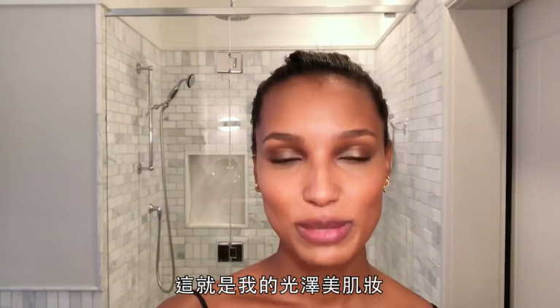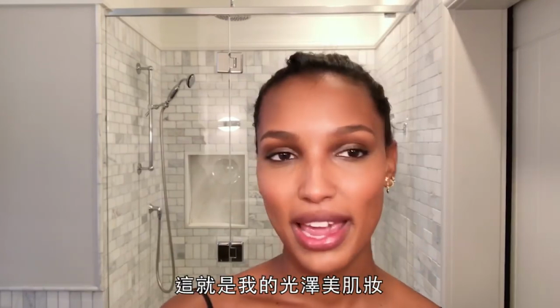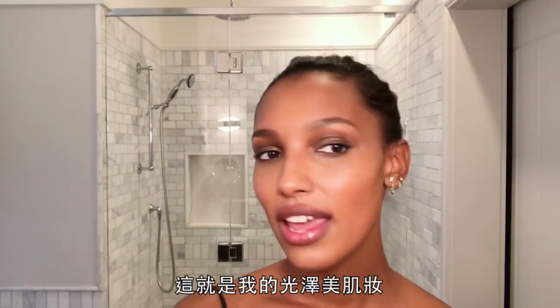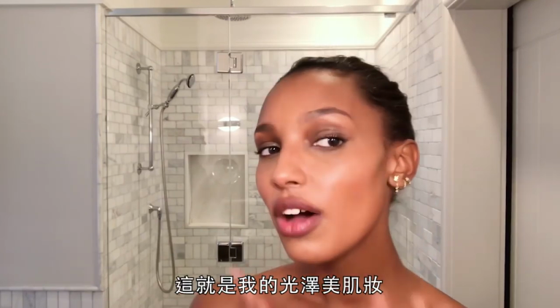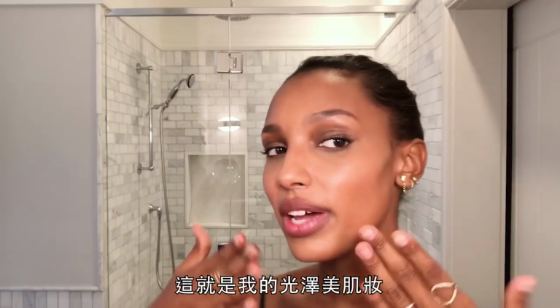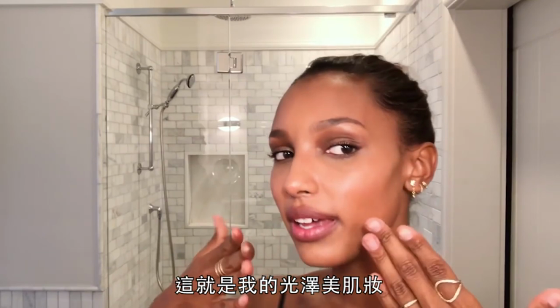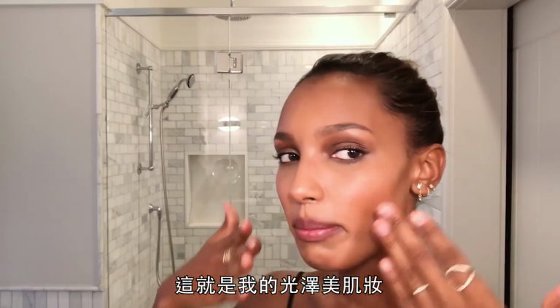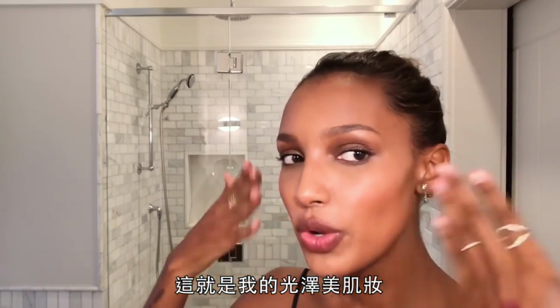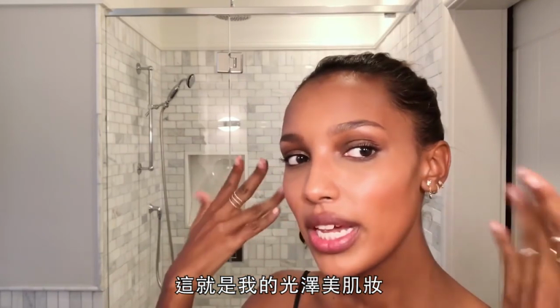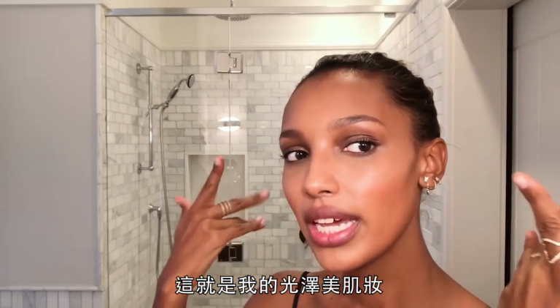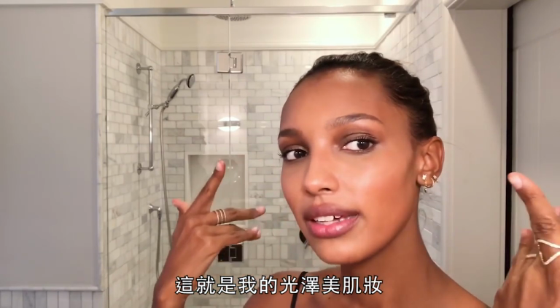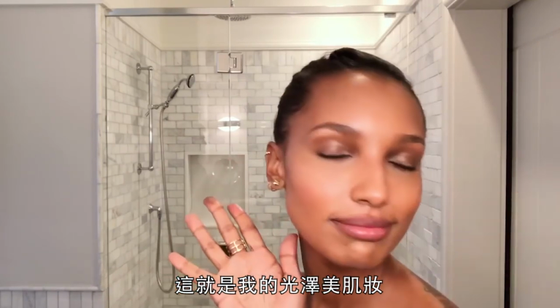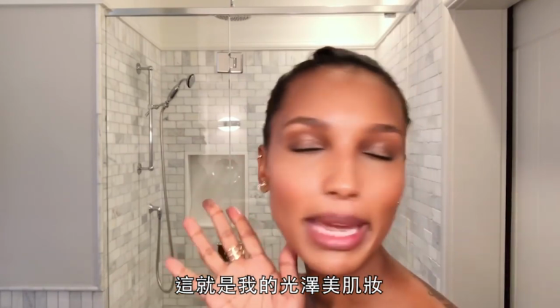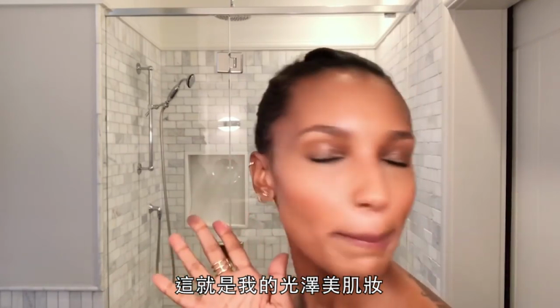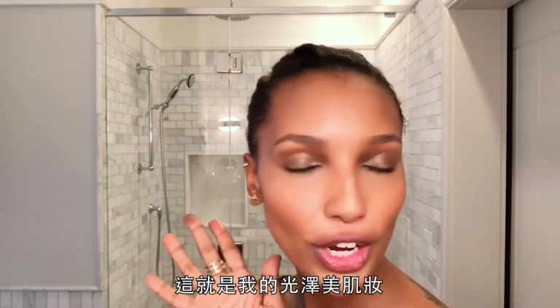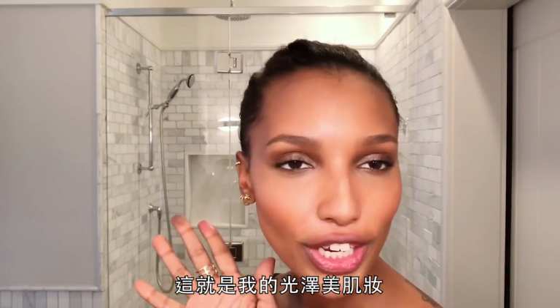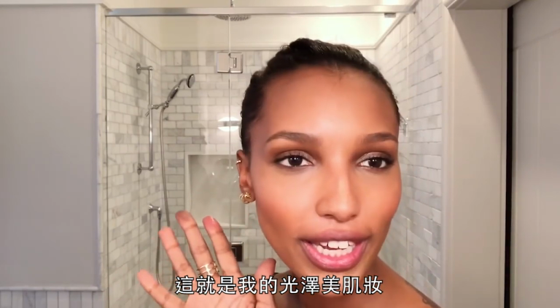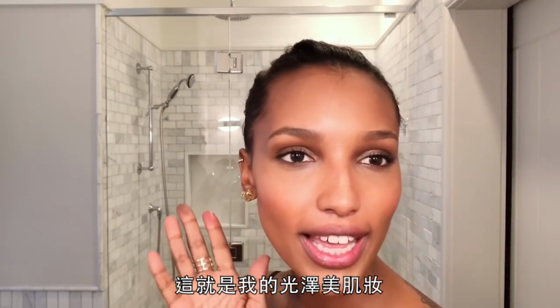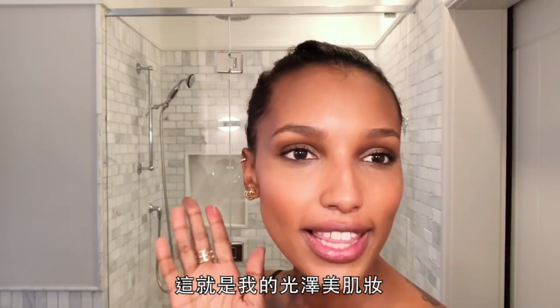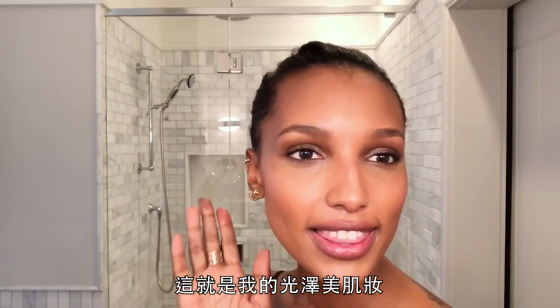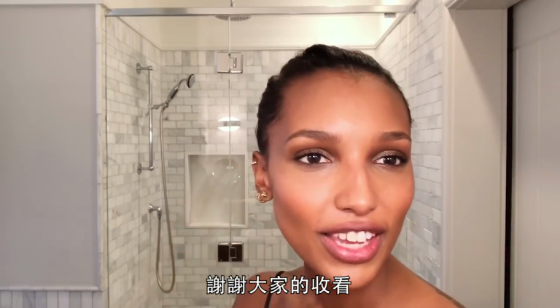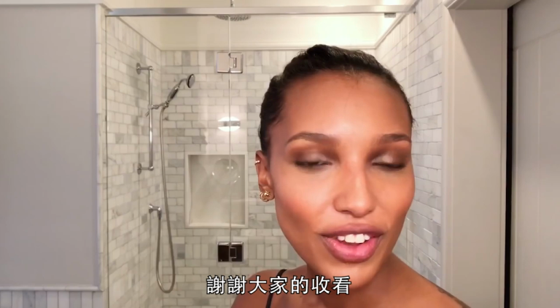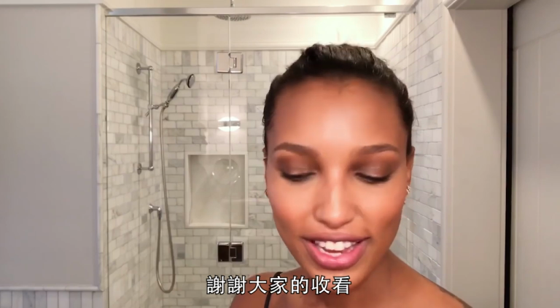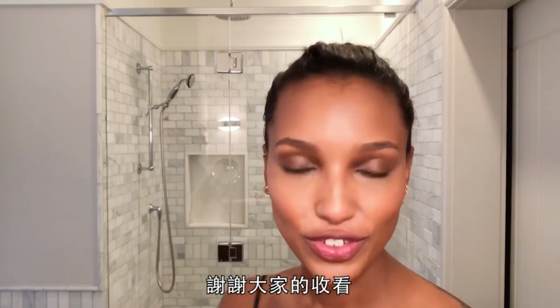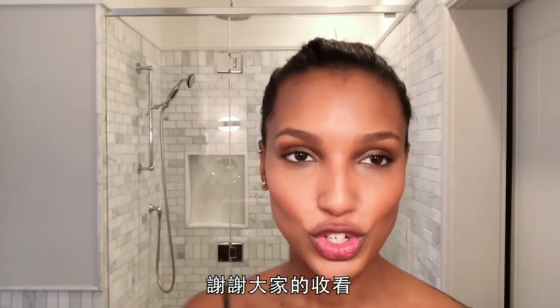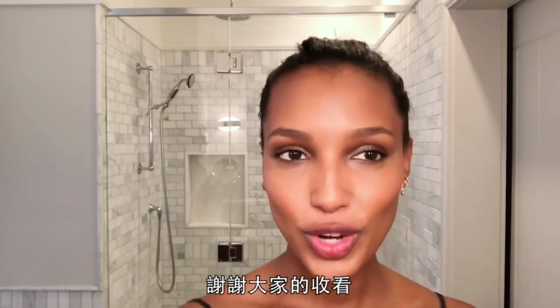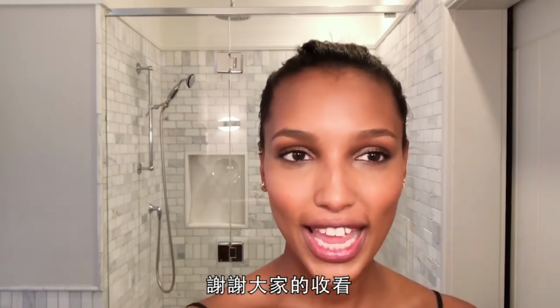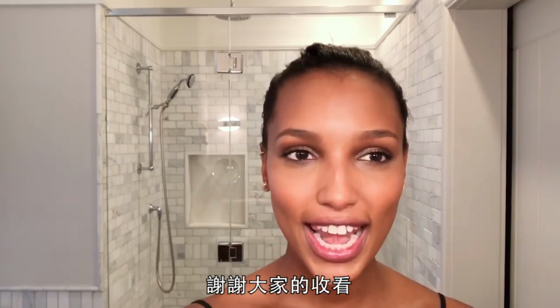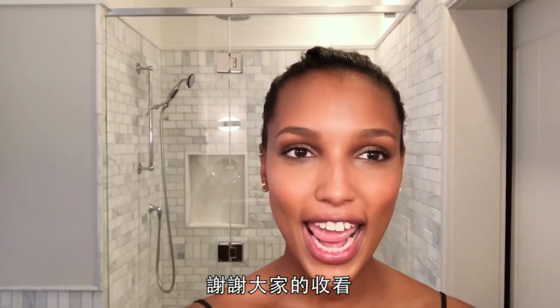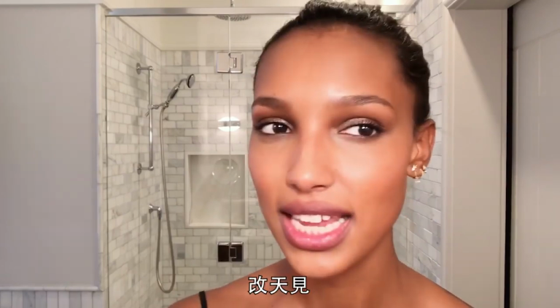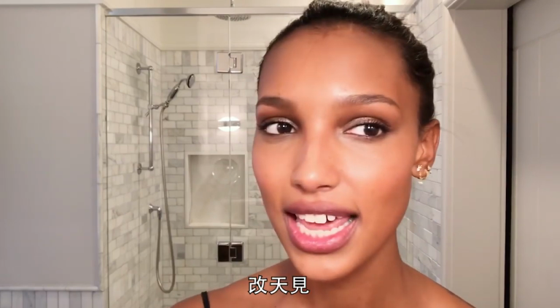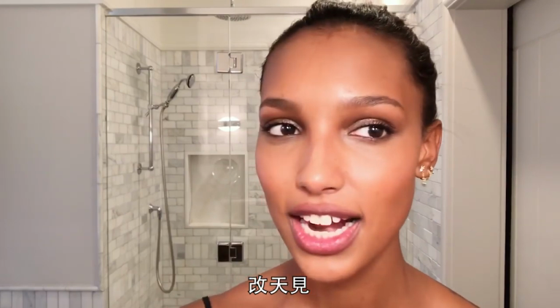And I think that's it. That was my glowing cutie makeup look. Thank you guys for tuning in — see you later.